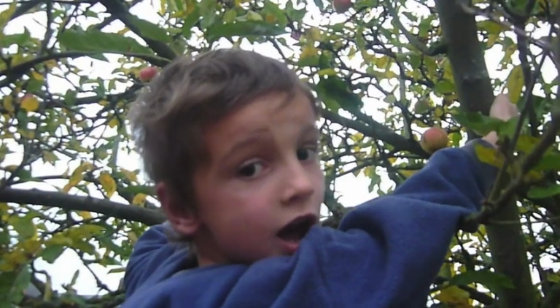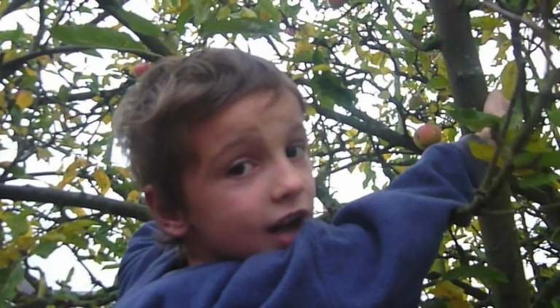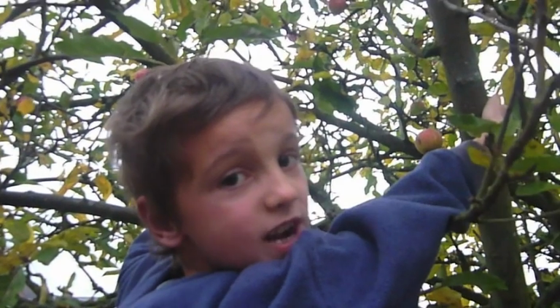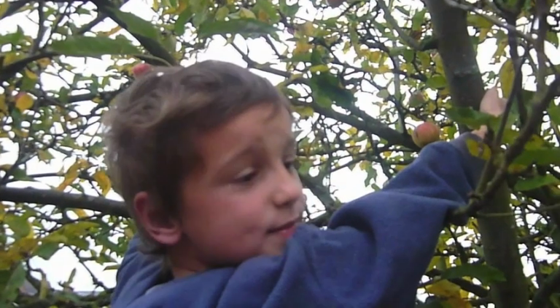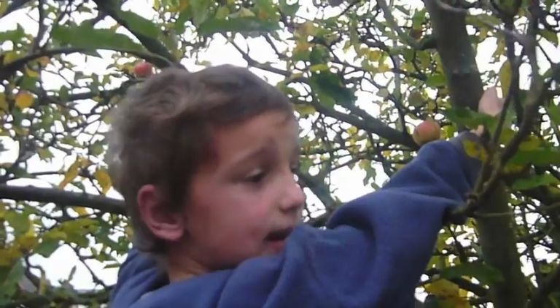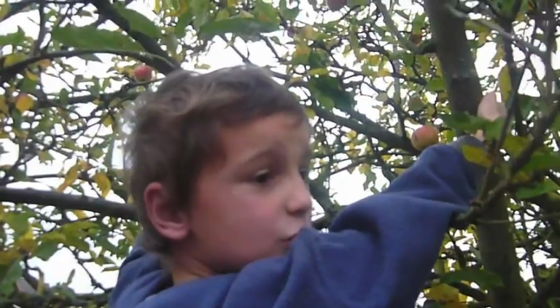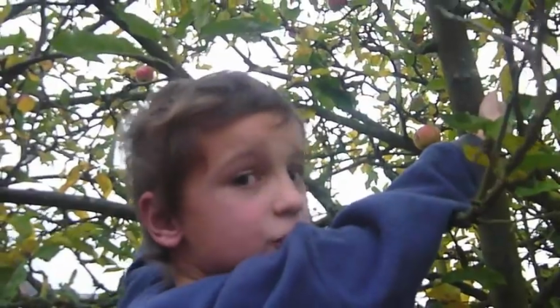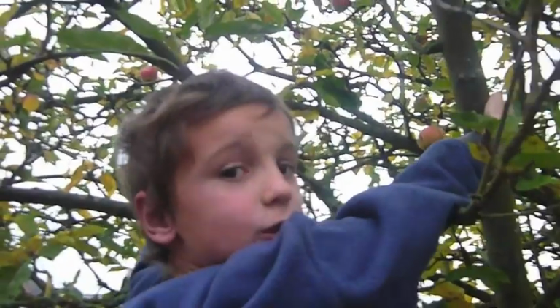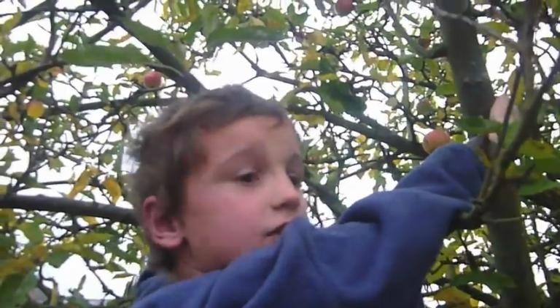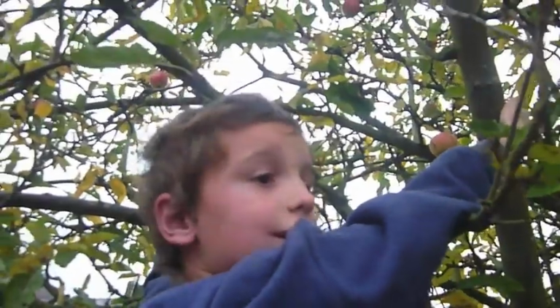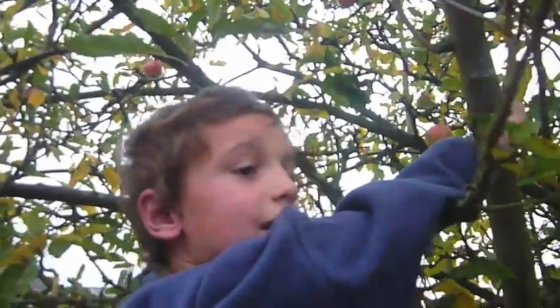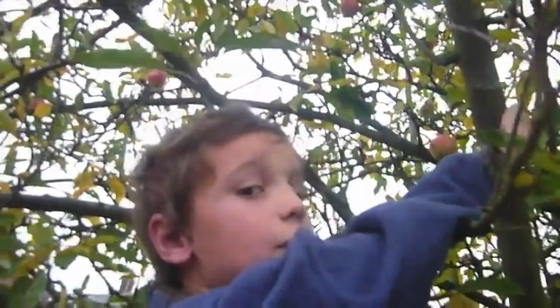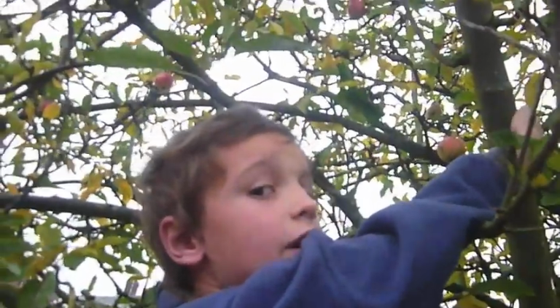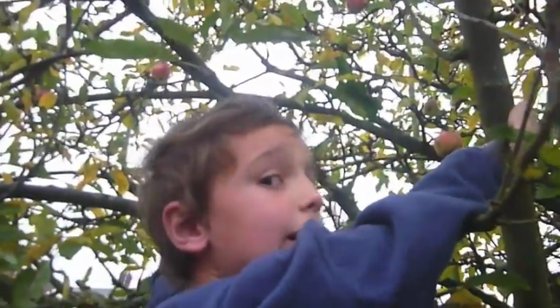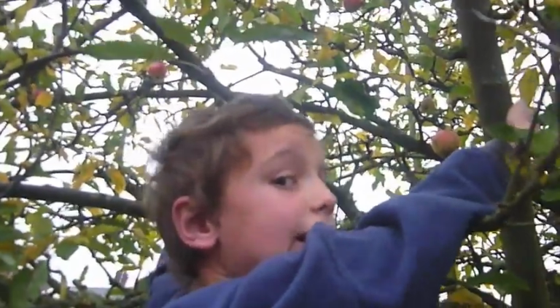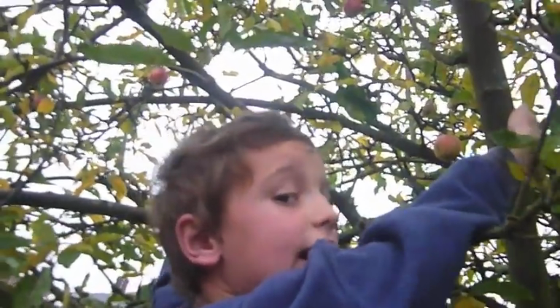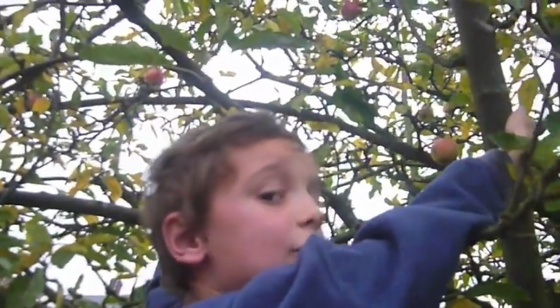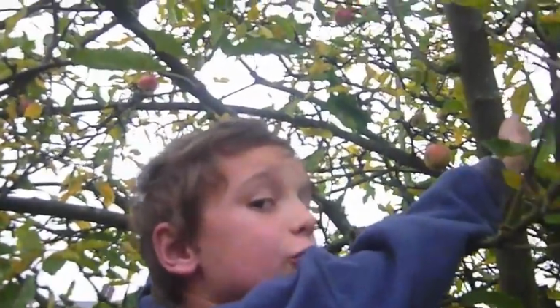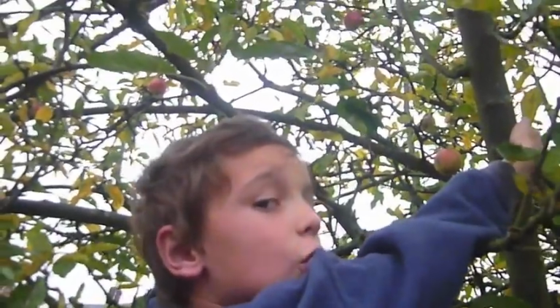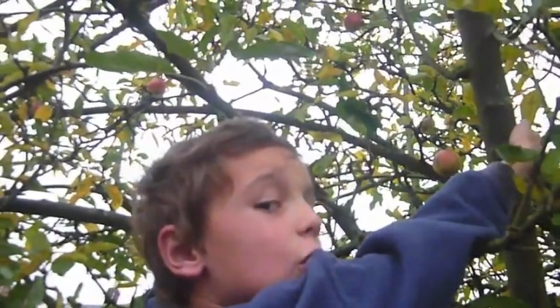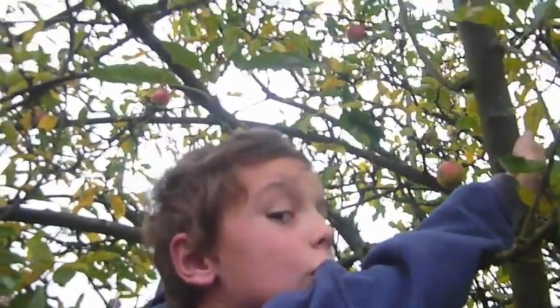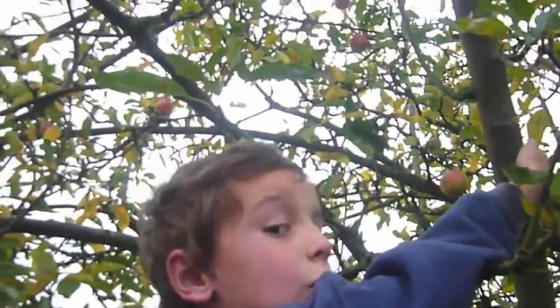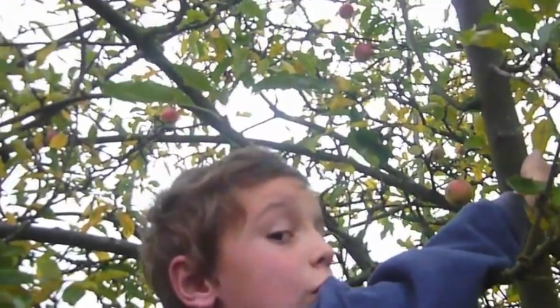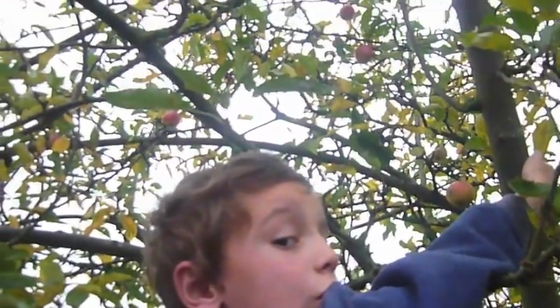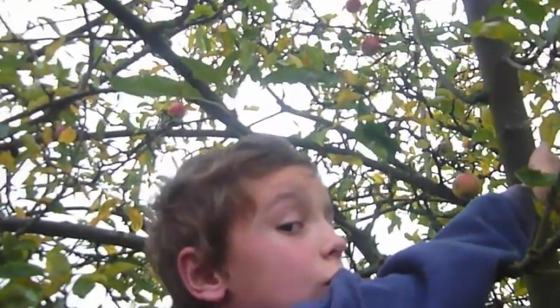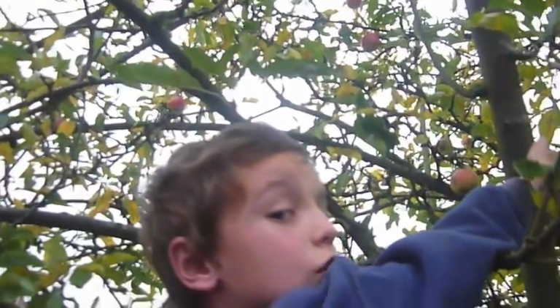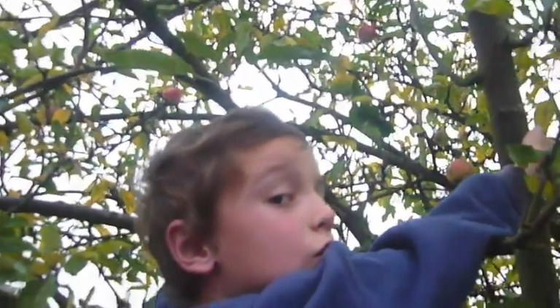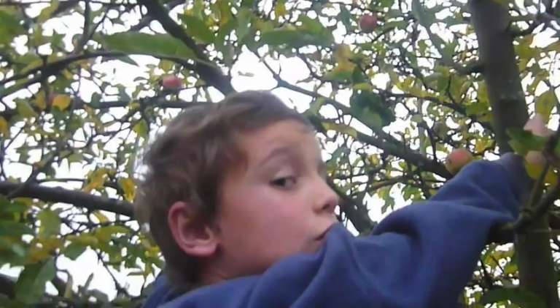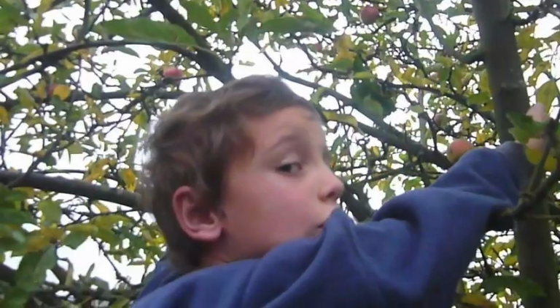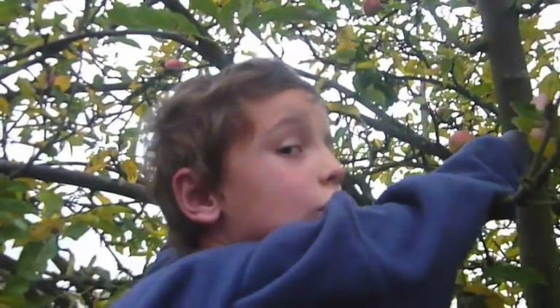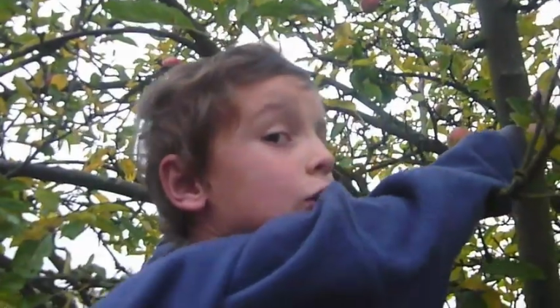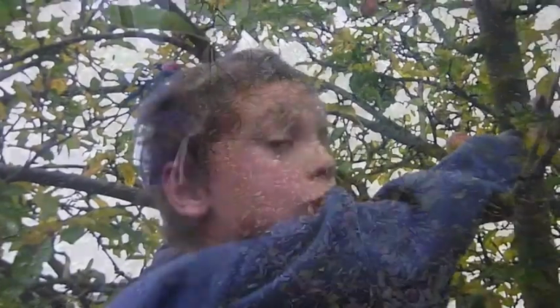Hi, I'm Samuel, Juliet's son, and I'm collecting apples for Juliet's Kitchen.